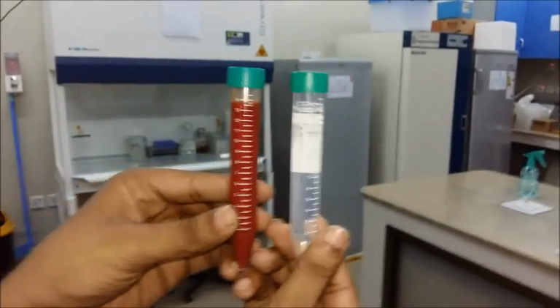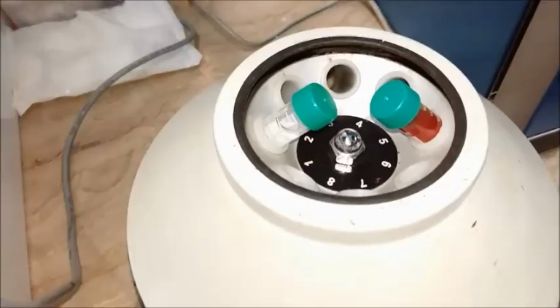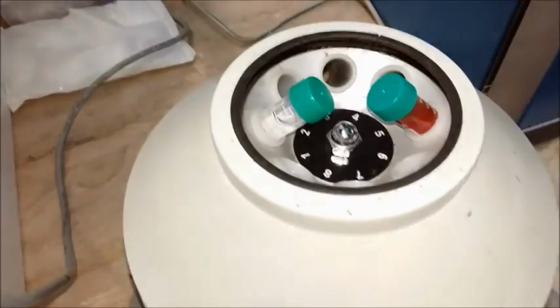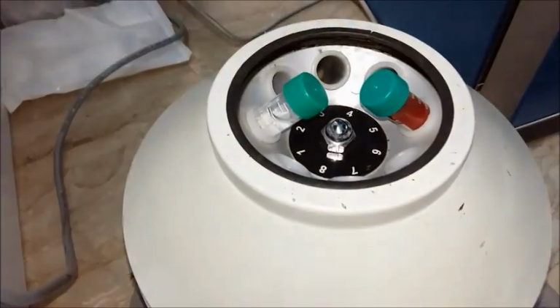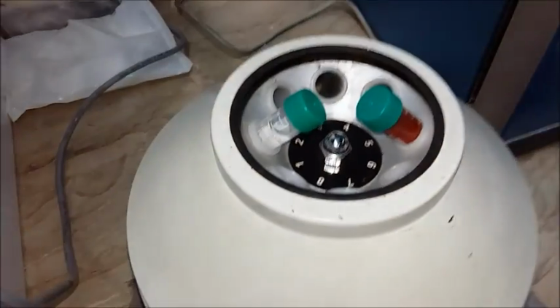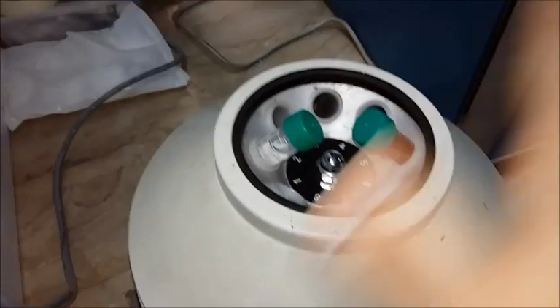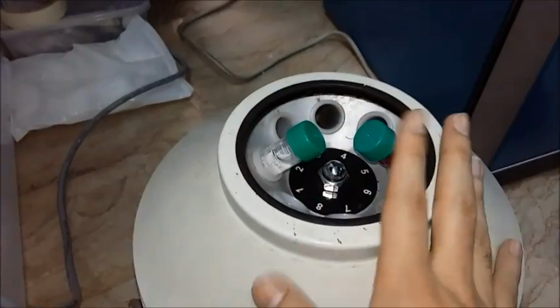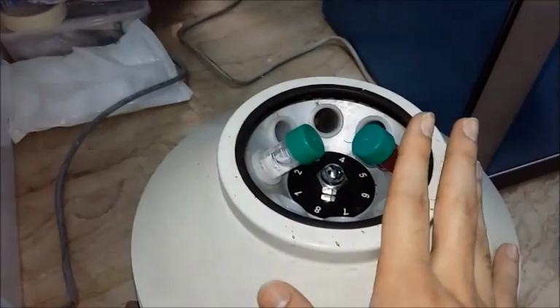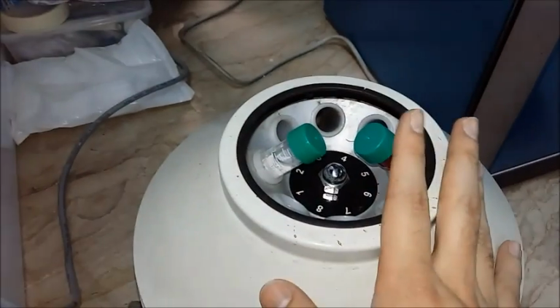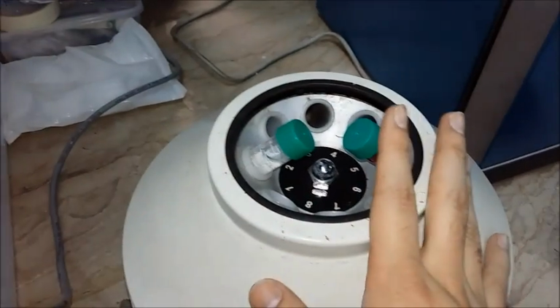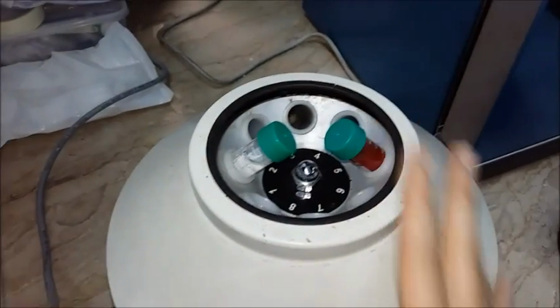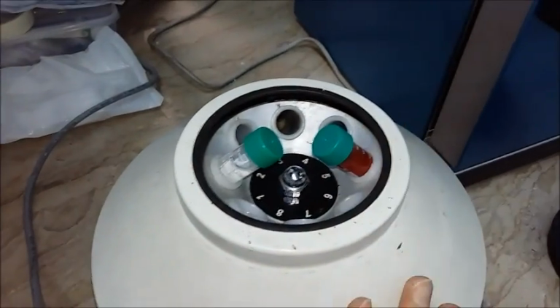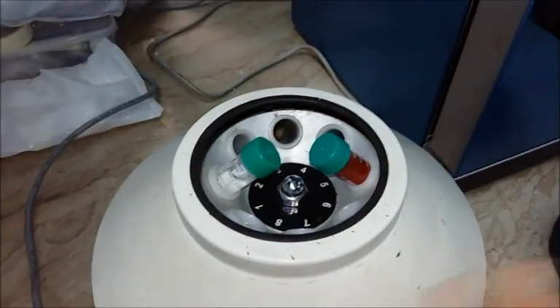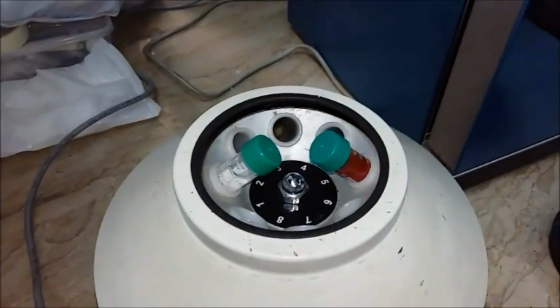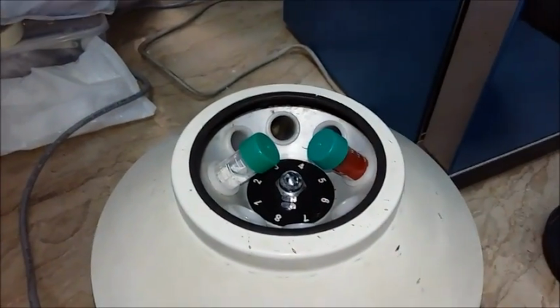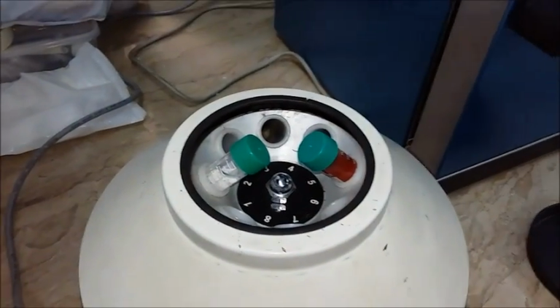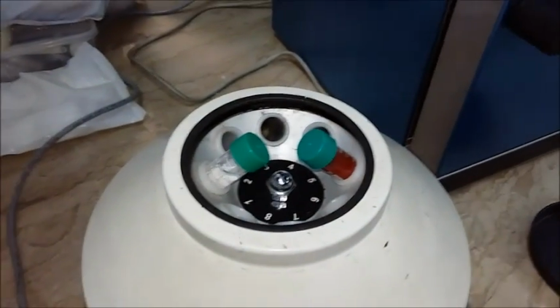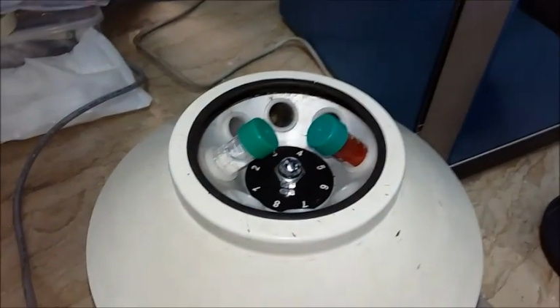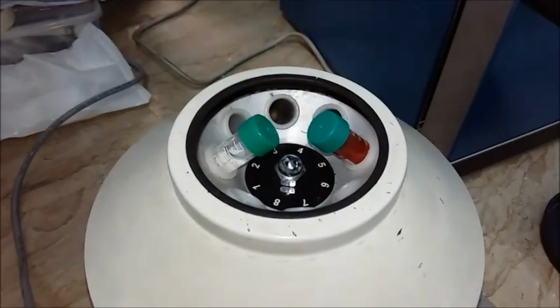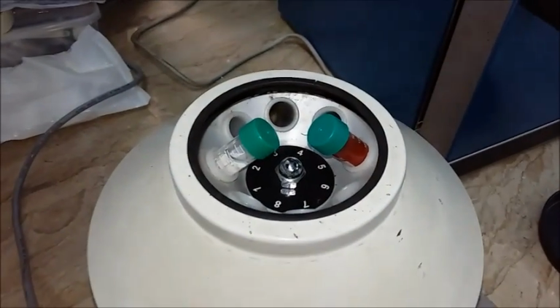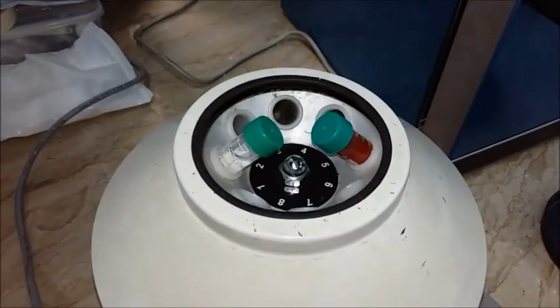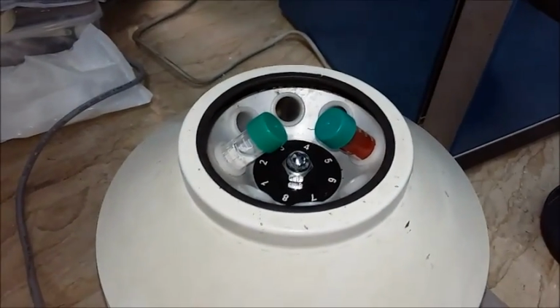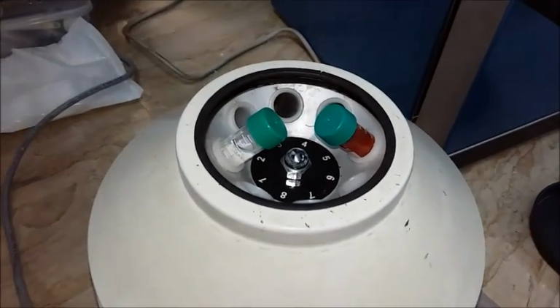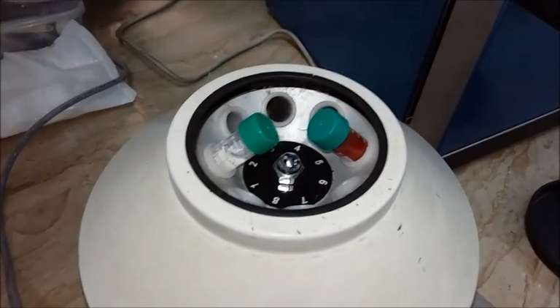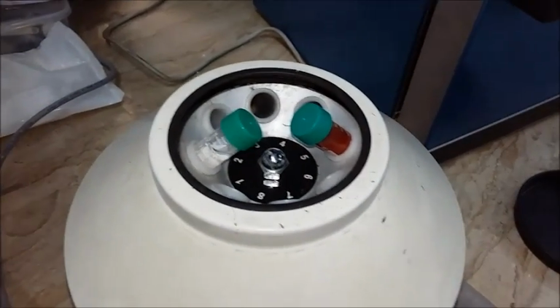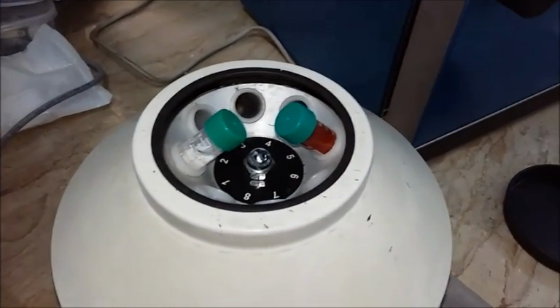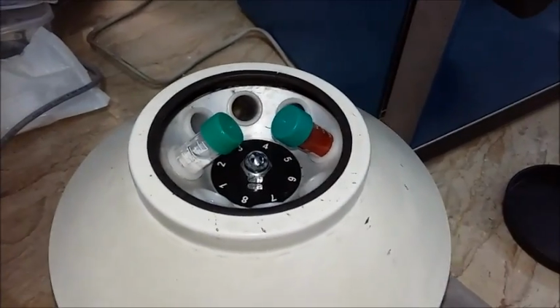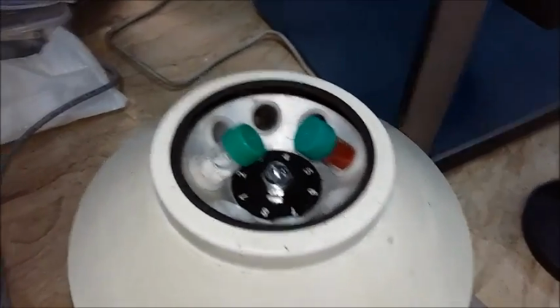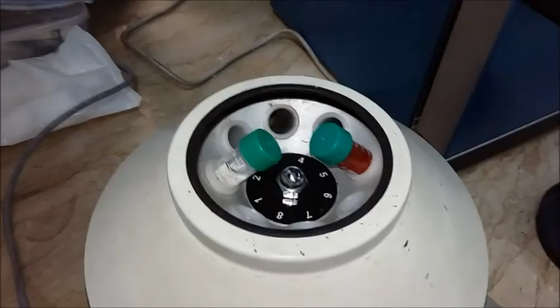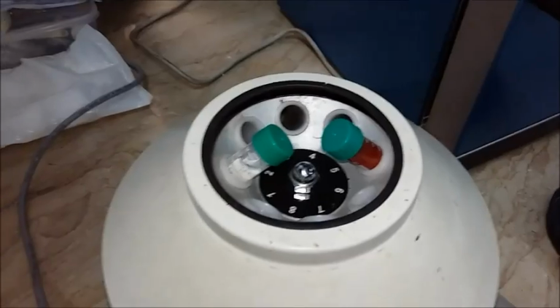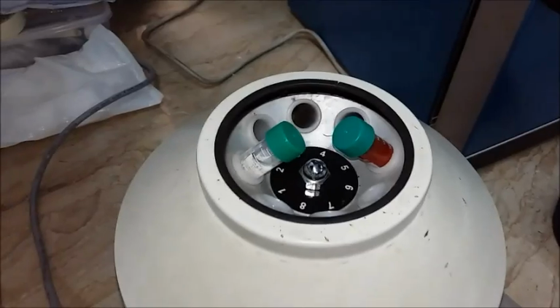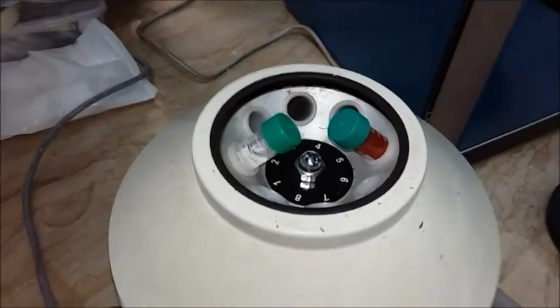We've put it in the centrifugation machine and now we're going to give it a spin — for how many minutes? 10 minutes.